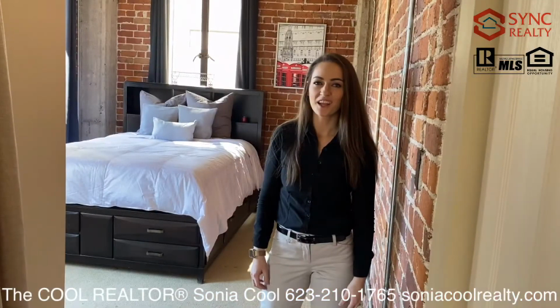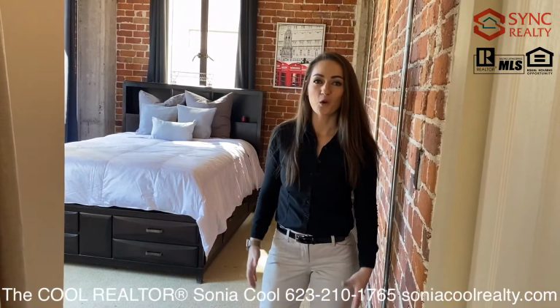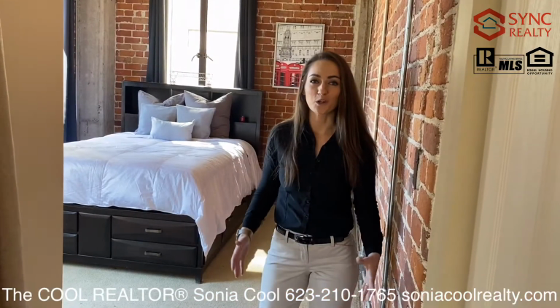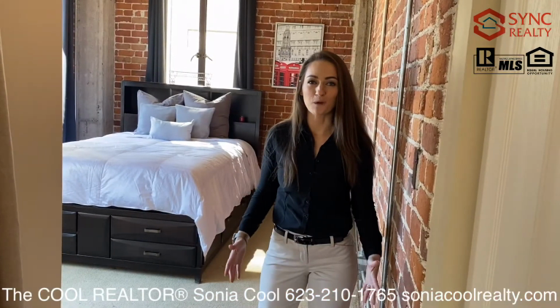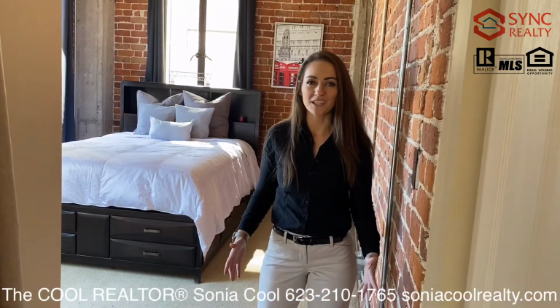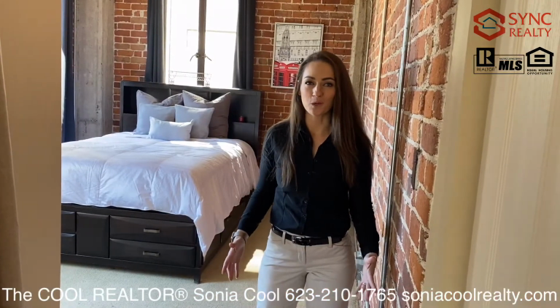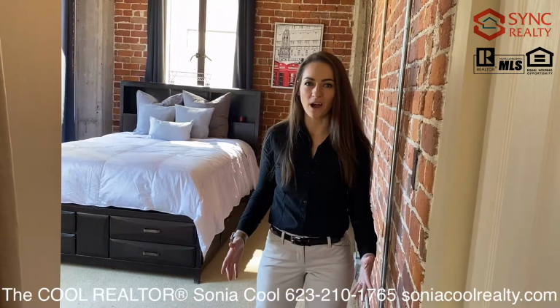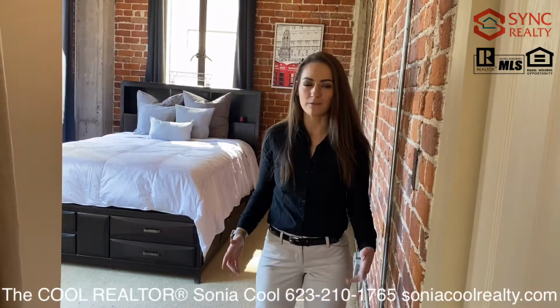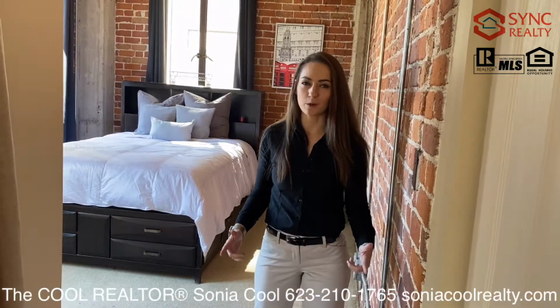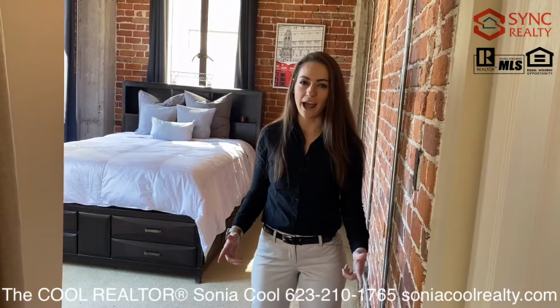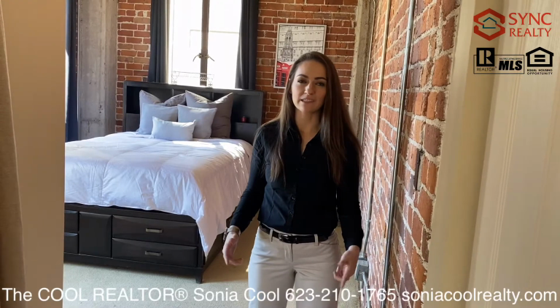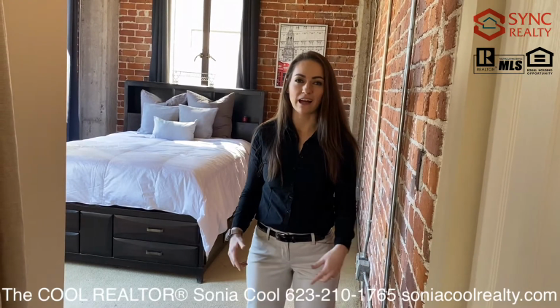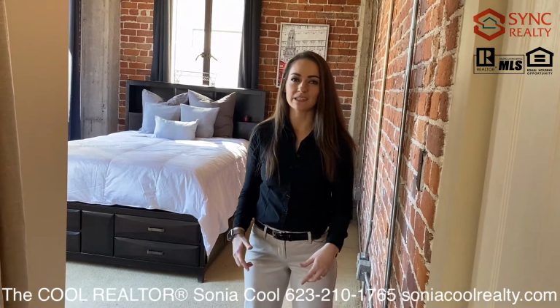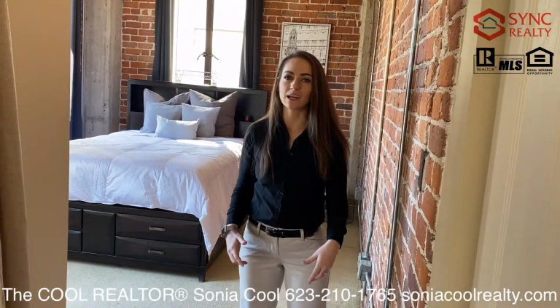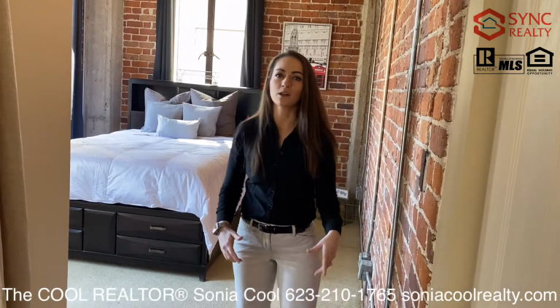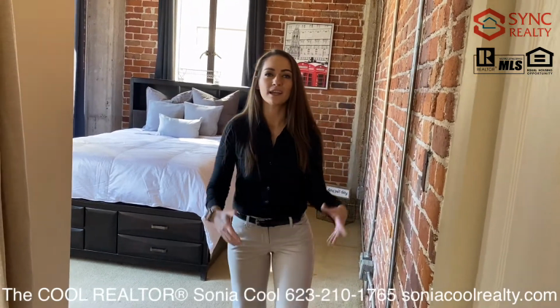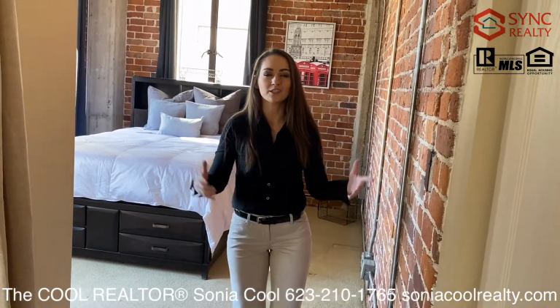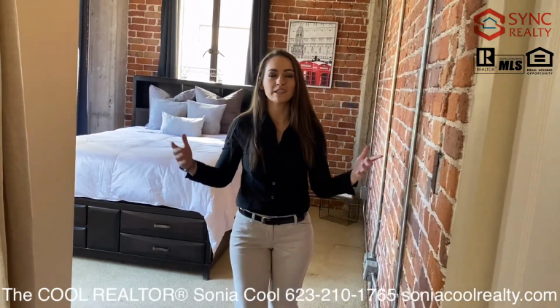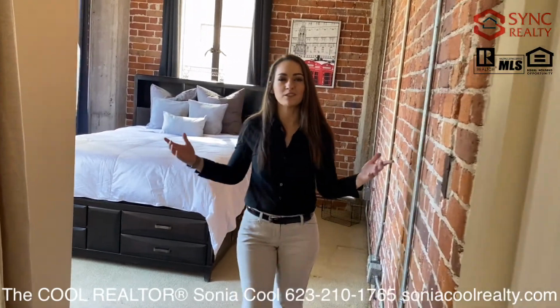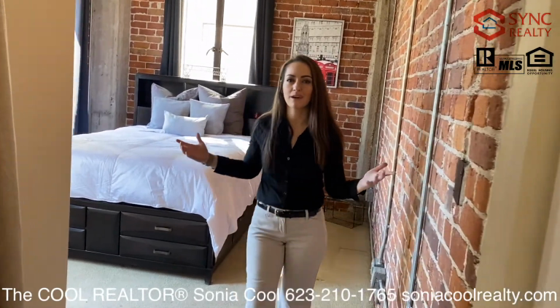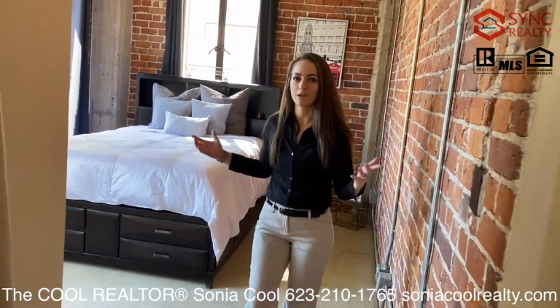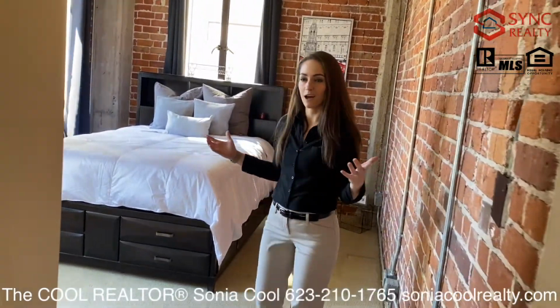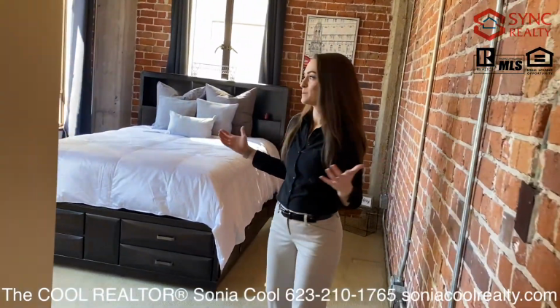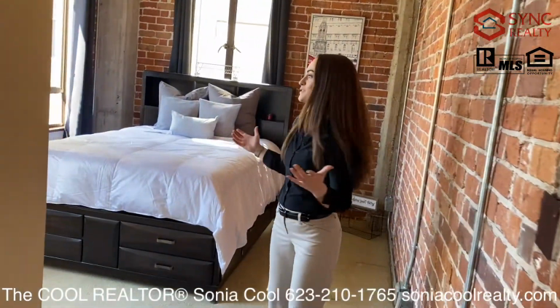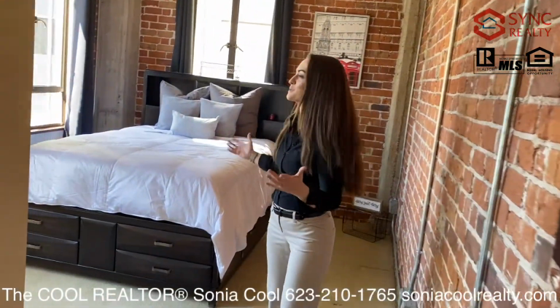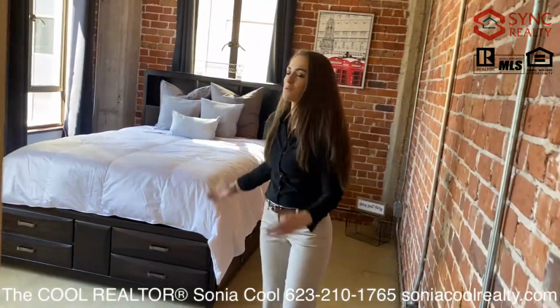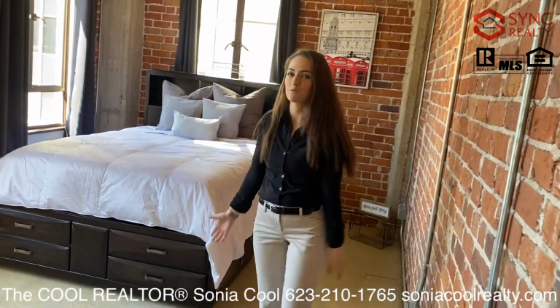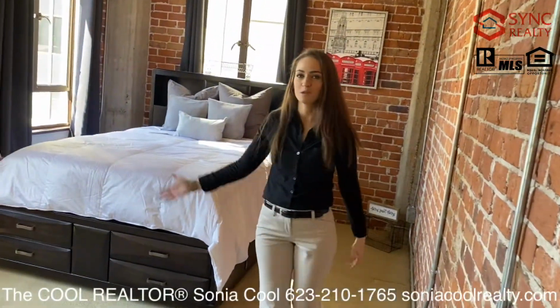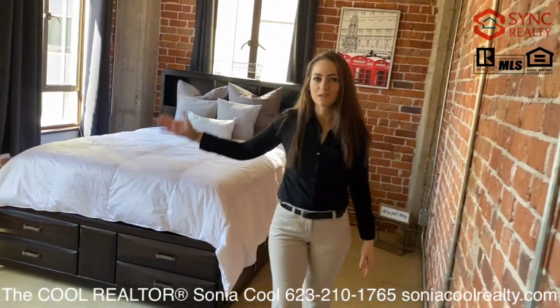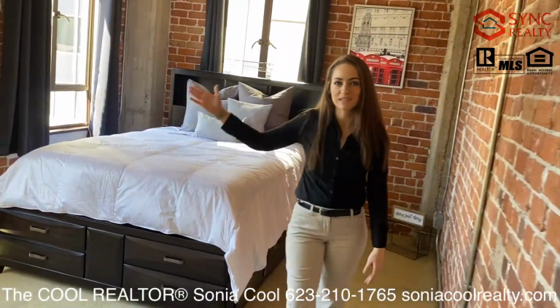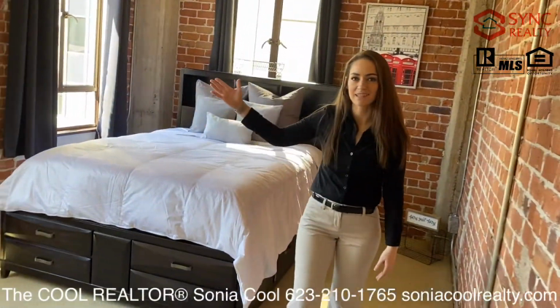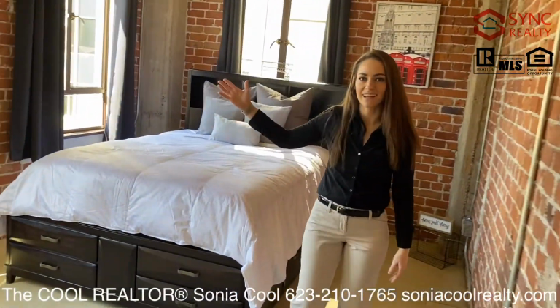When you're ready to unwind from your active lifestyle, enter into the comfort of your bedroom with views of the city life.